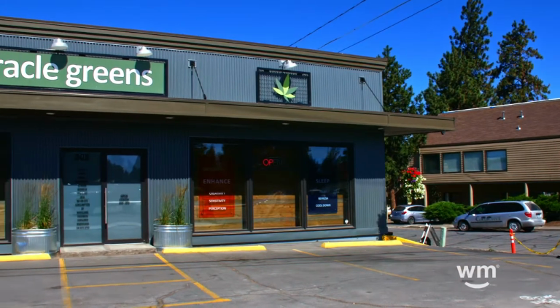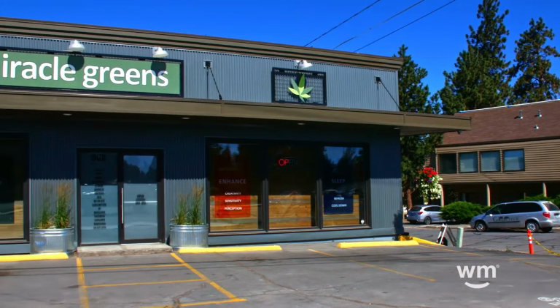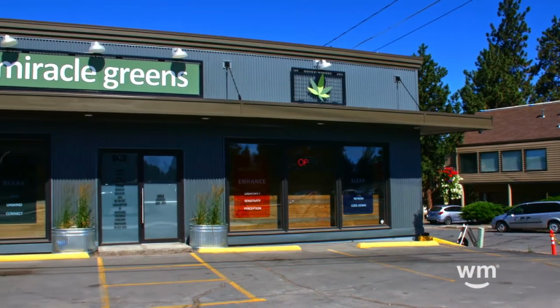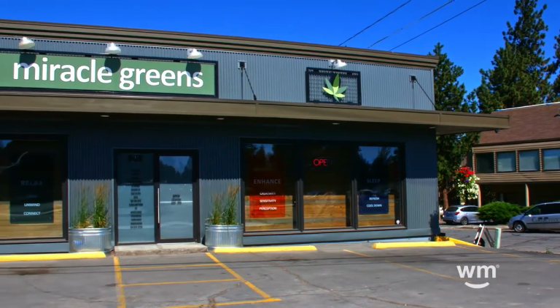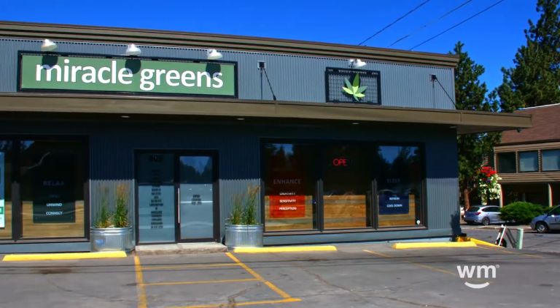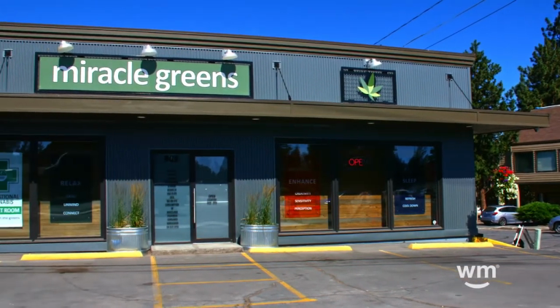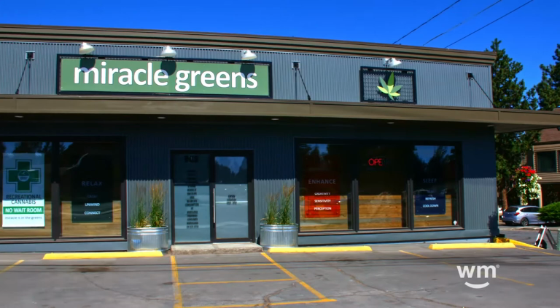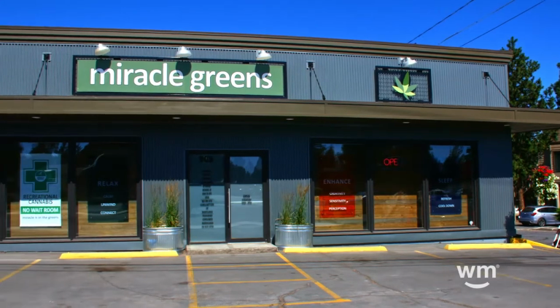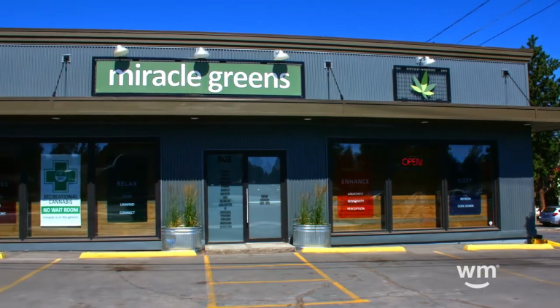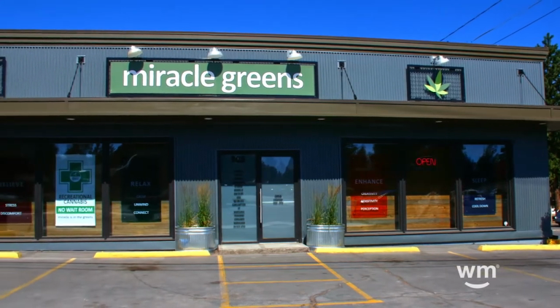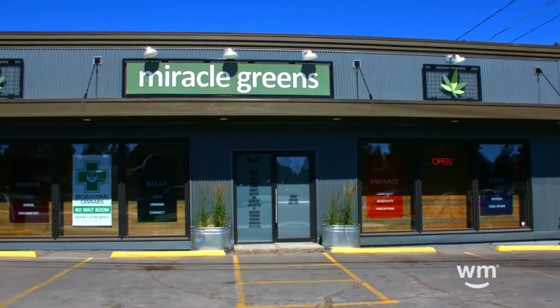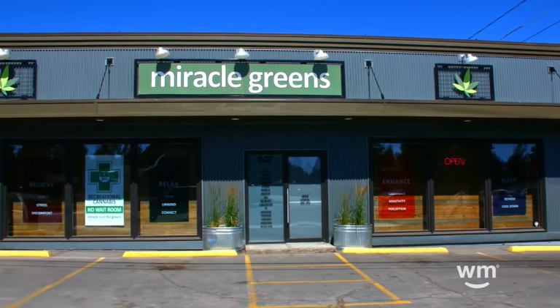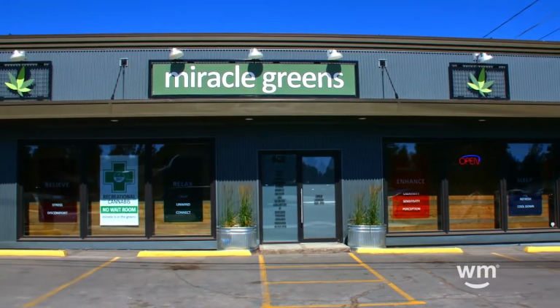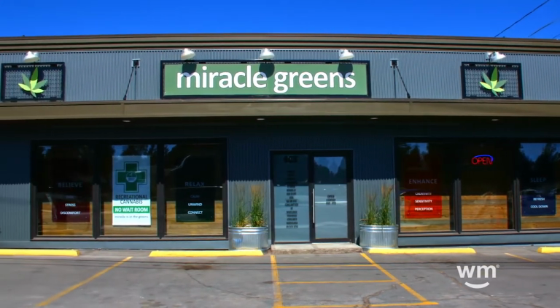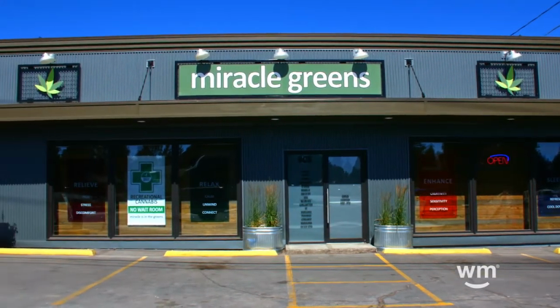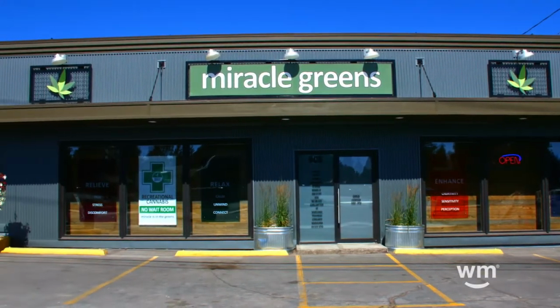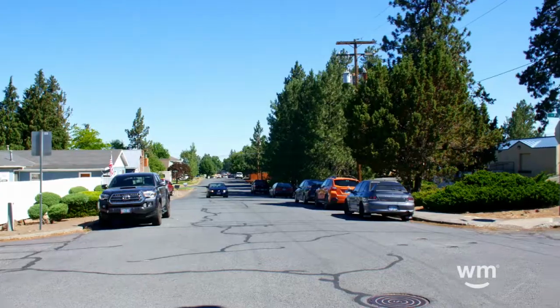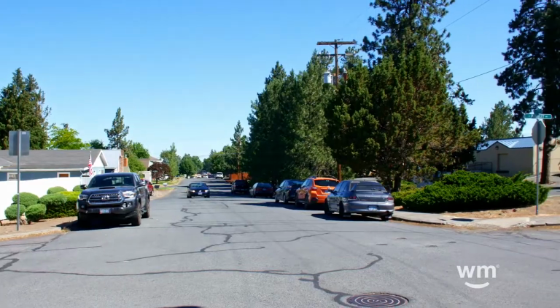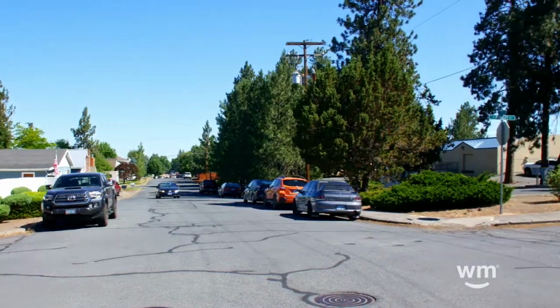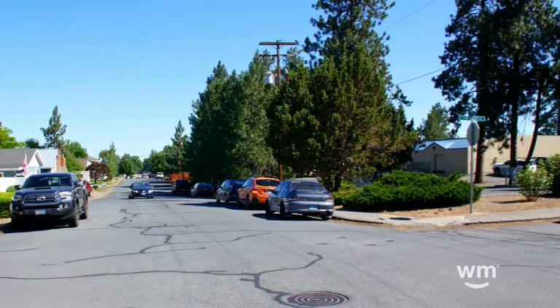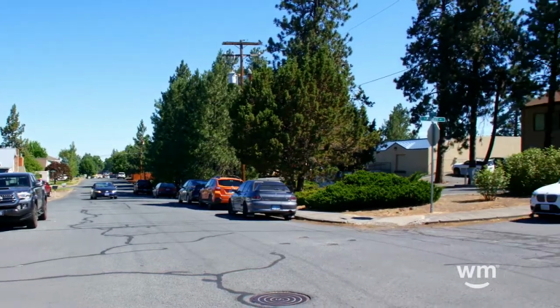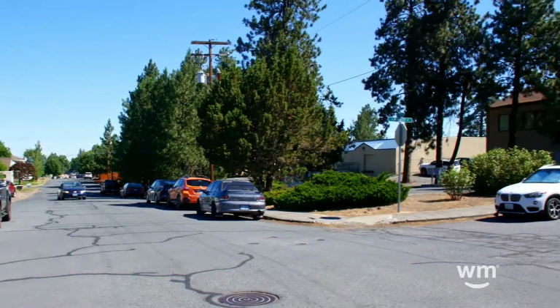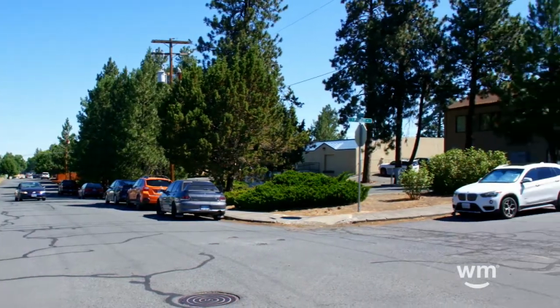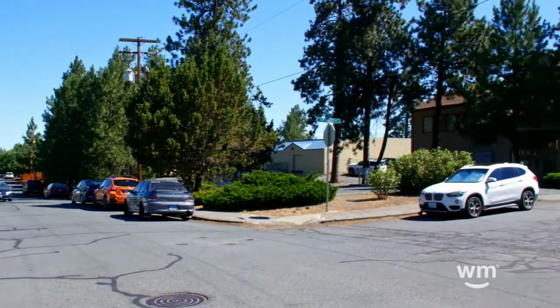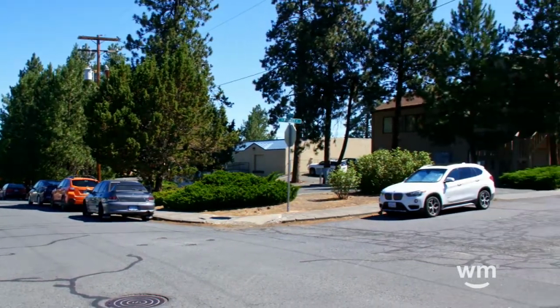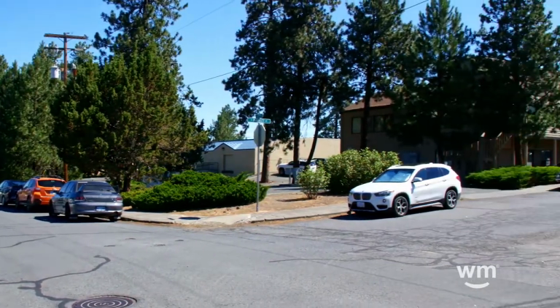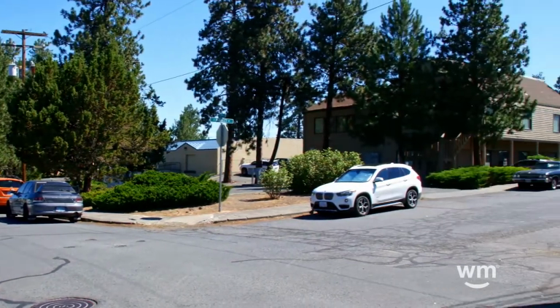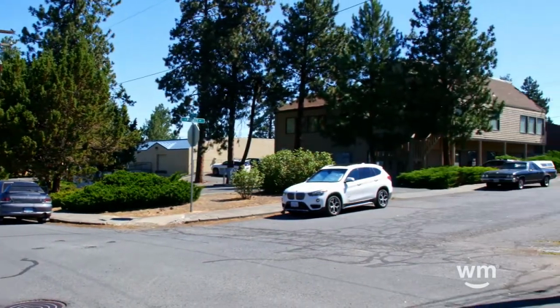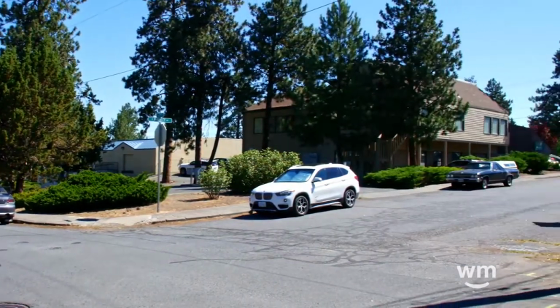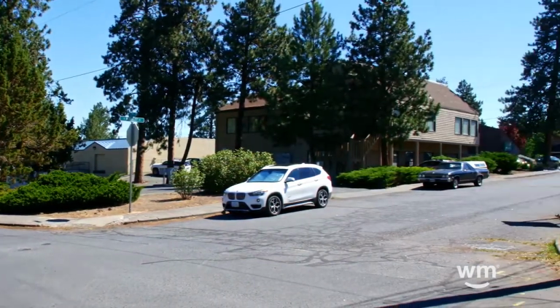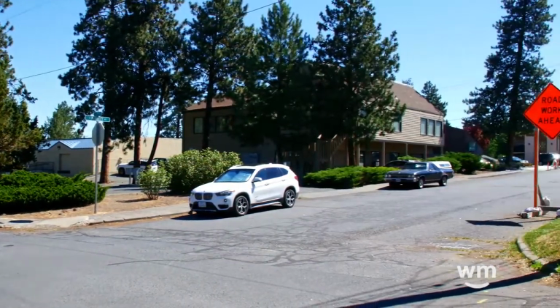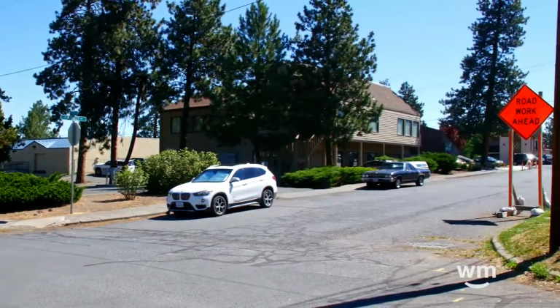We have a small parking lot up front, and if that ever gets full, we have plenty of parking on 2nd Street, and you can also use the side entrance.